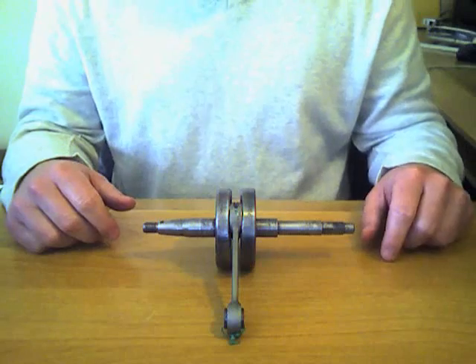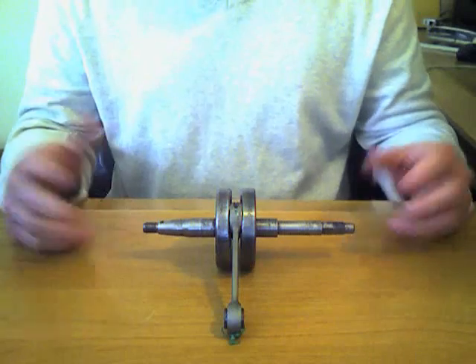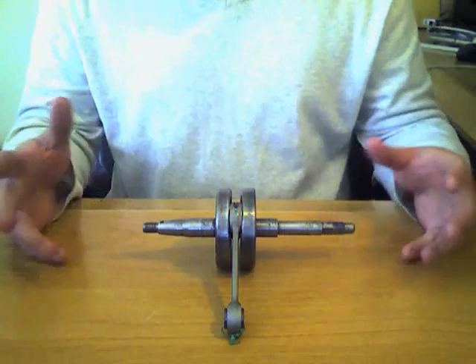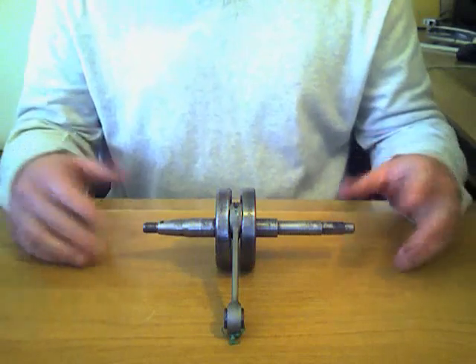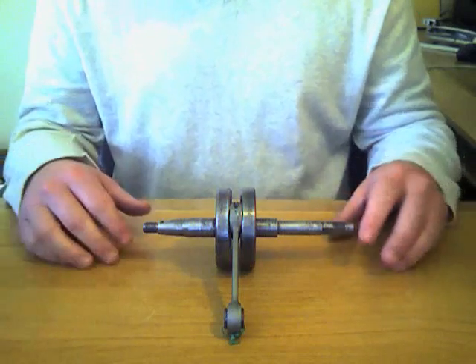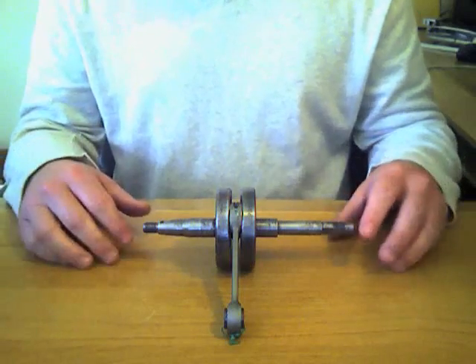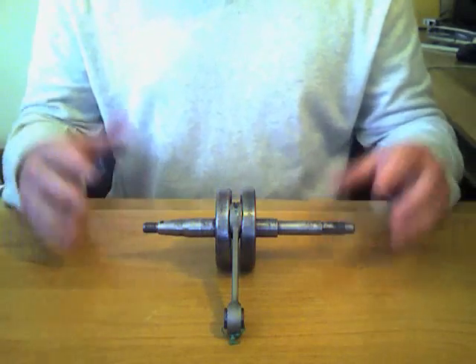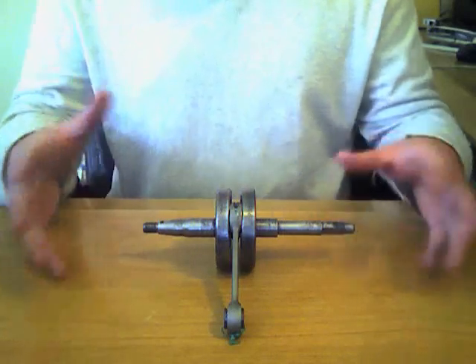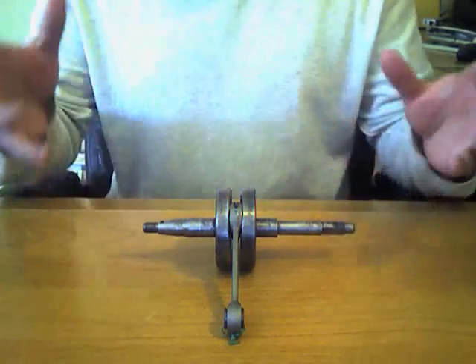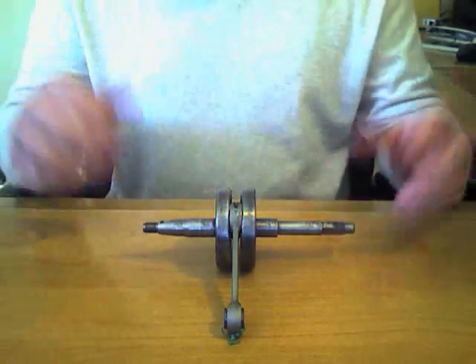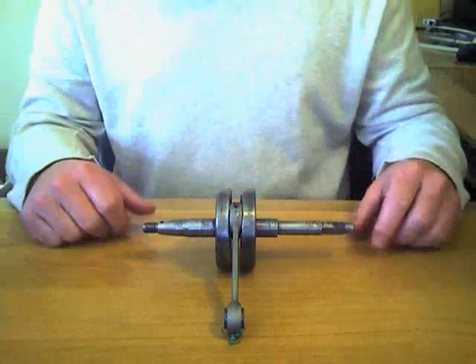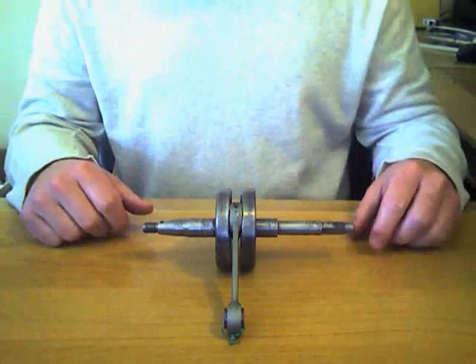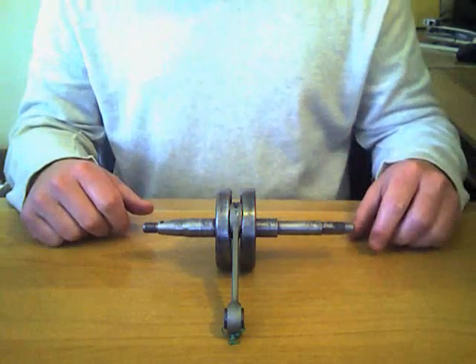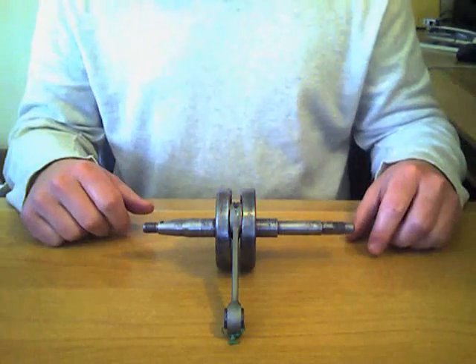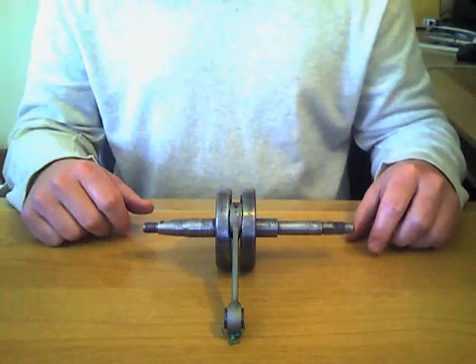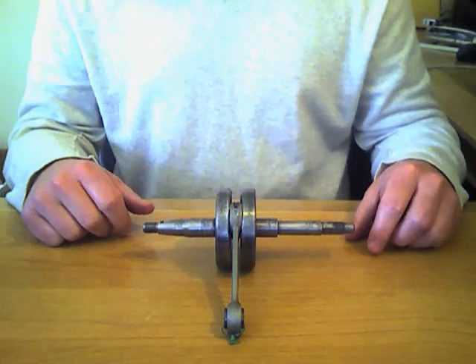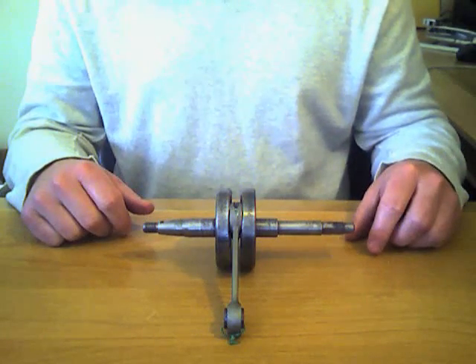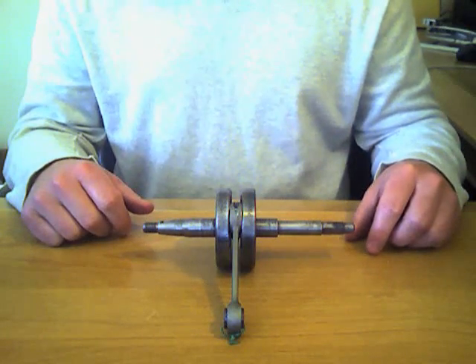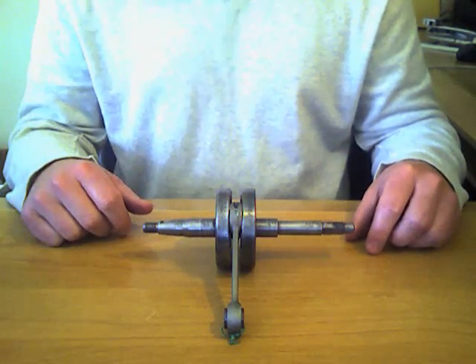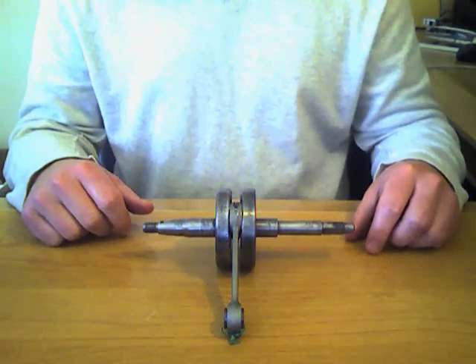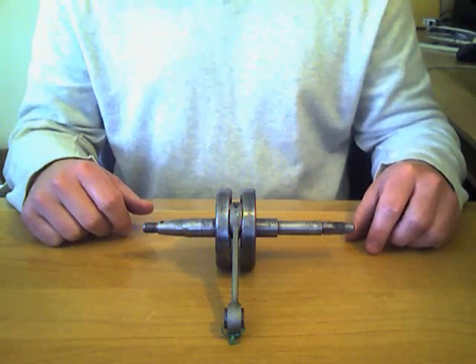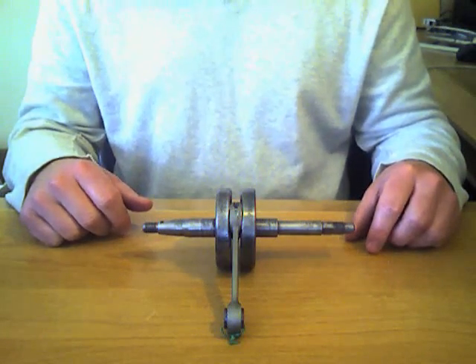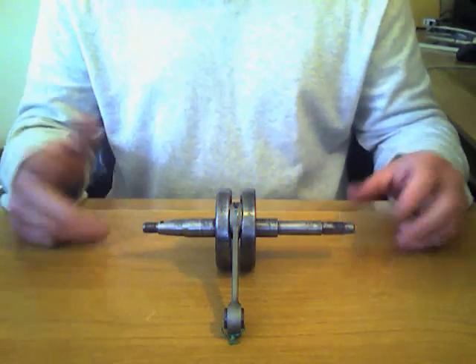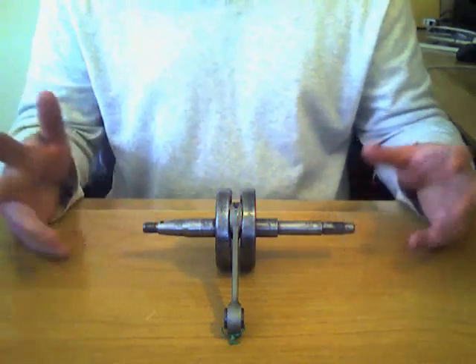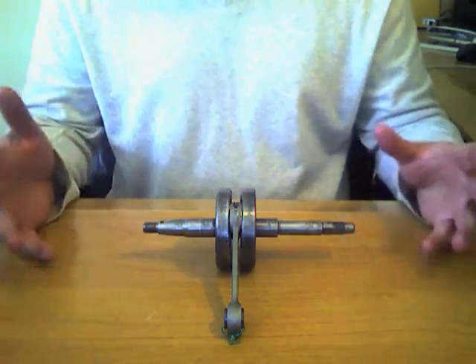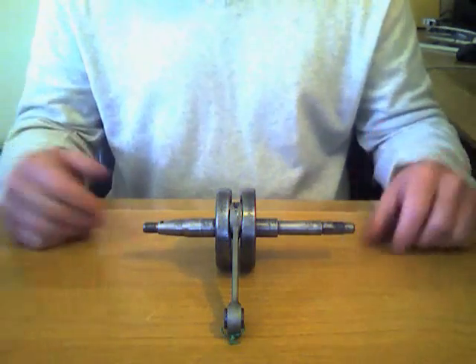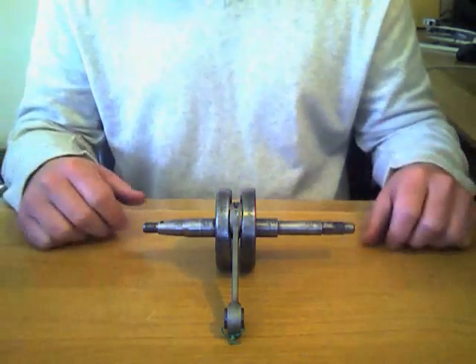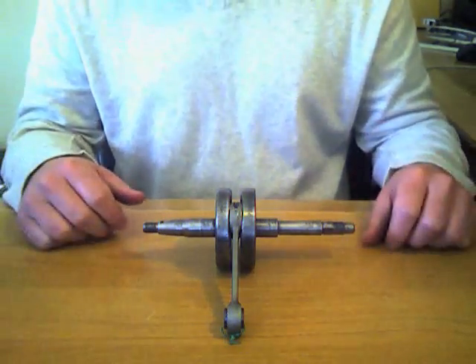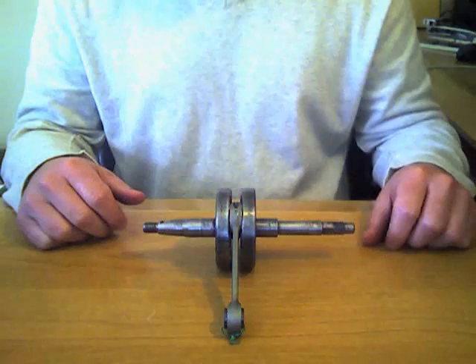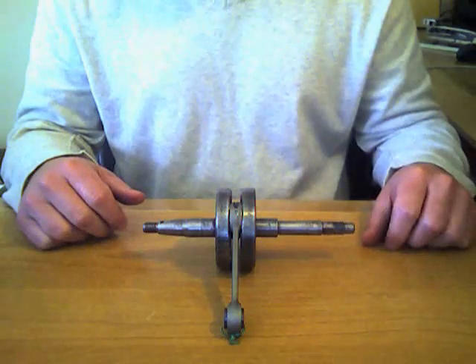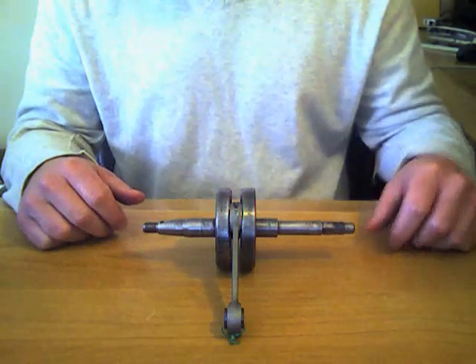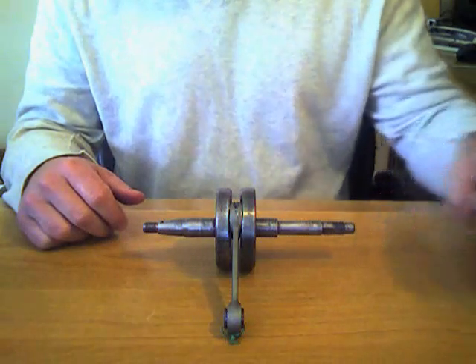This crankshaft is good to go. That's all I've got. Thanks for watching.